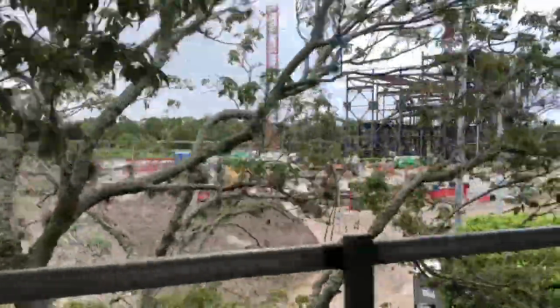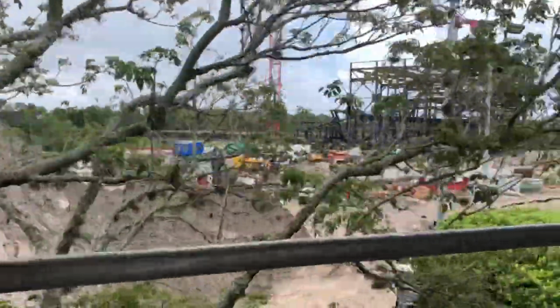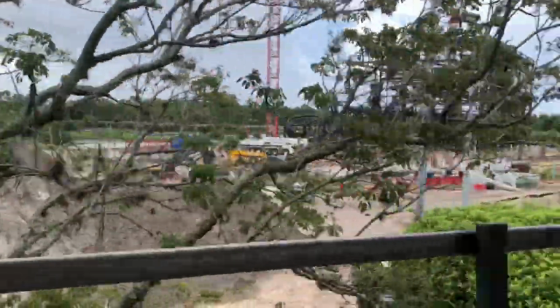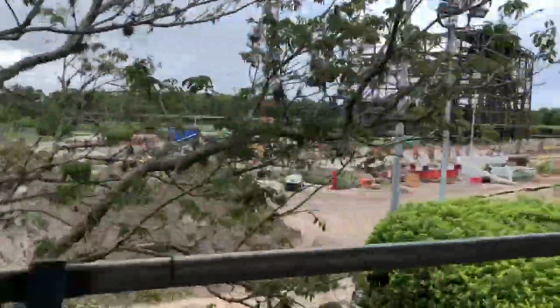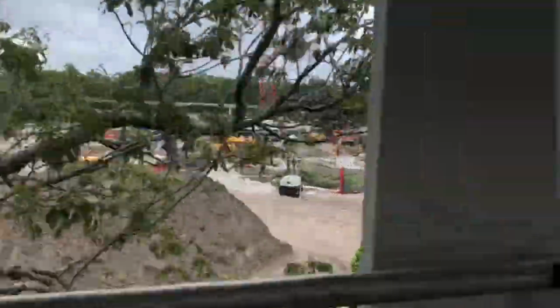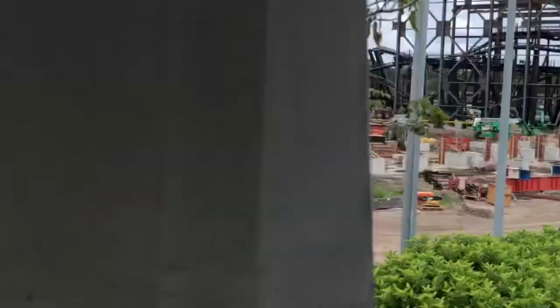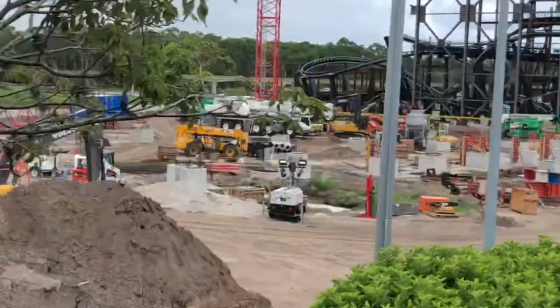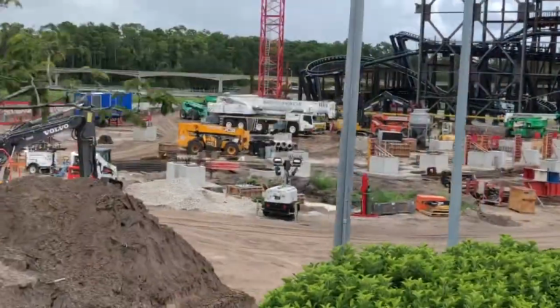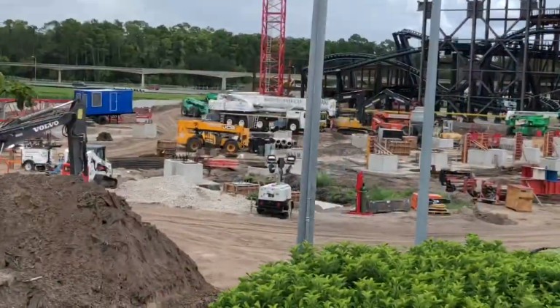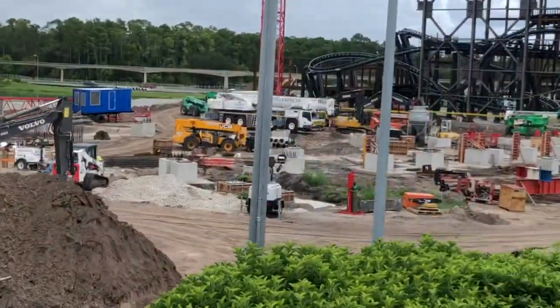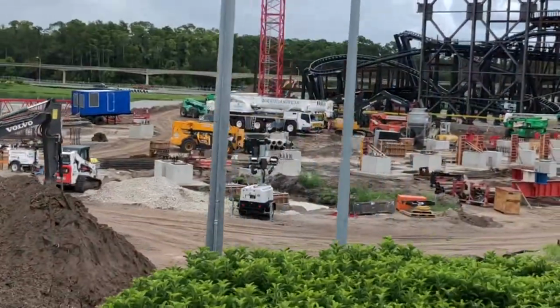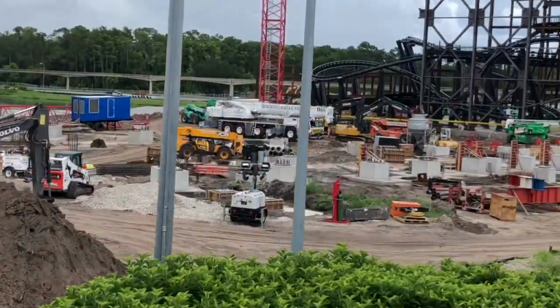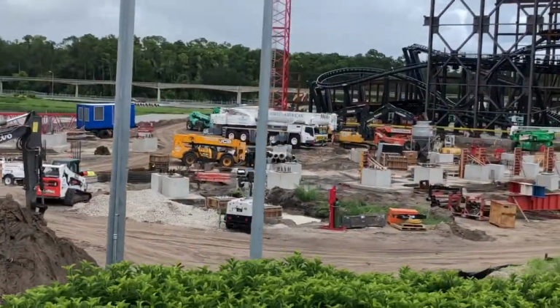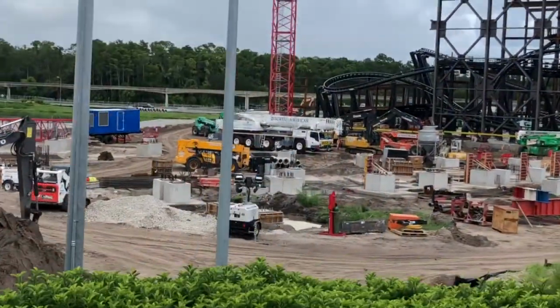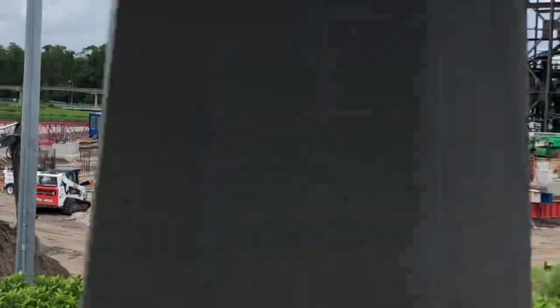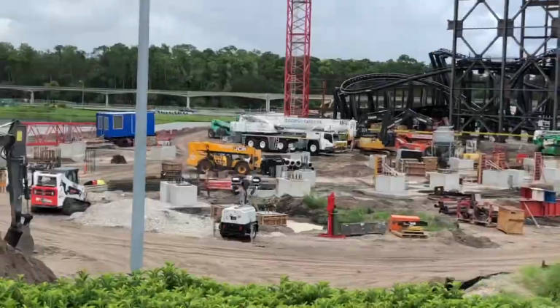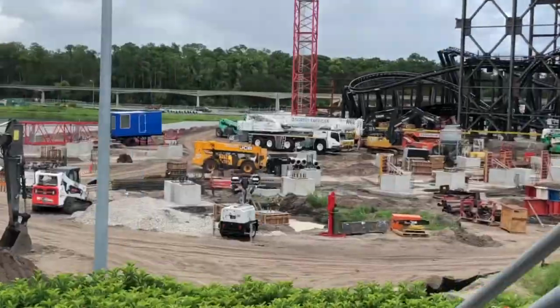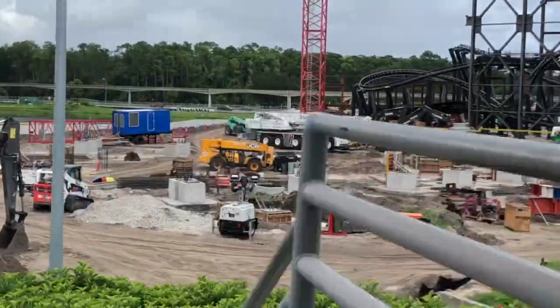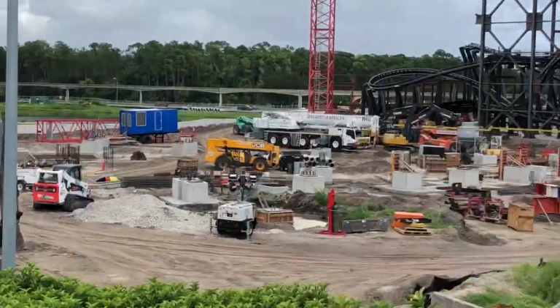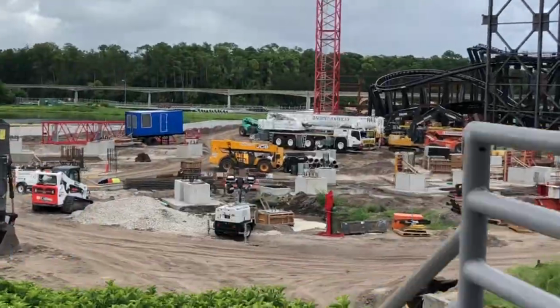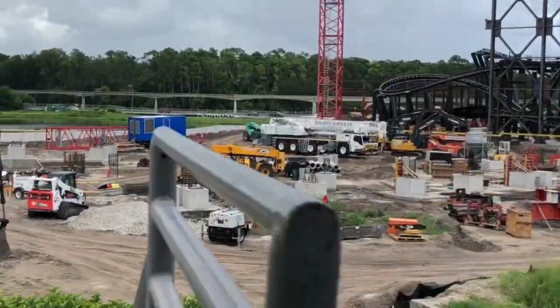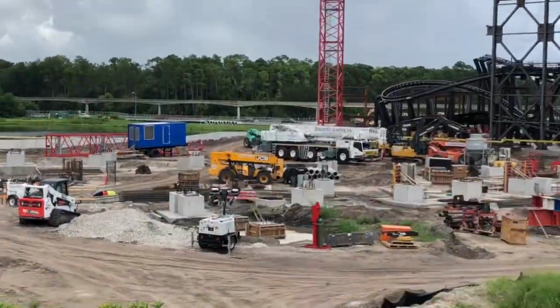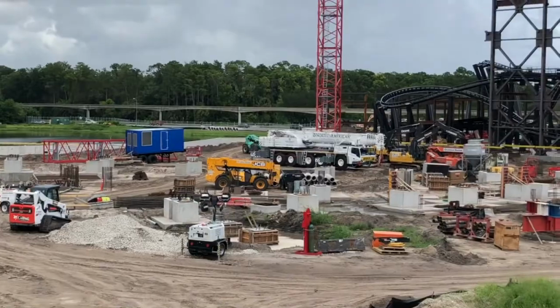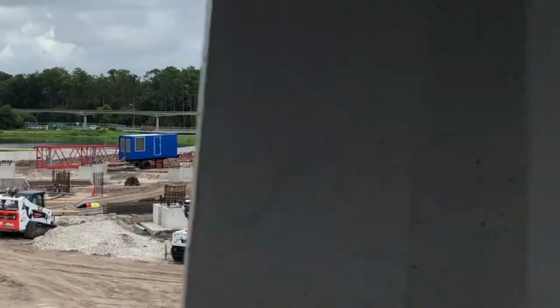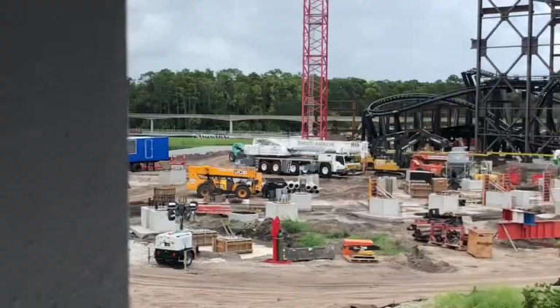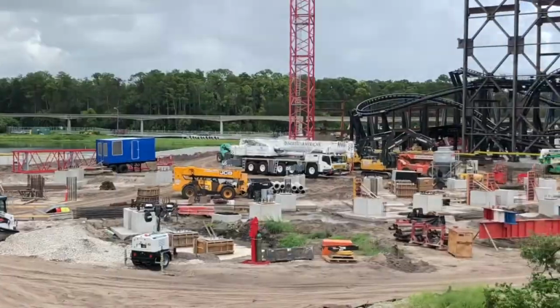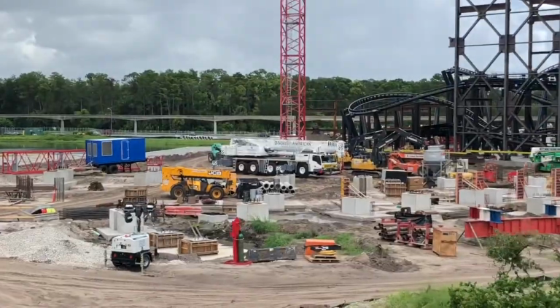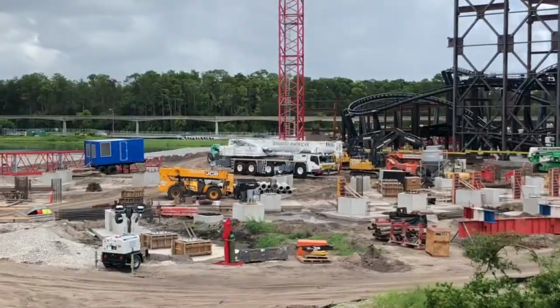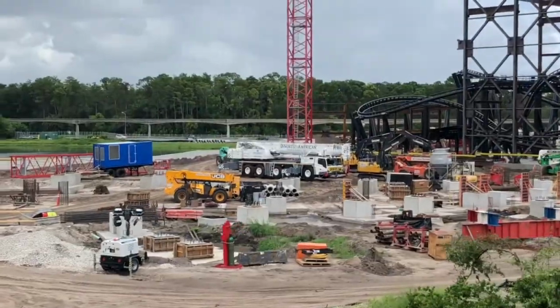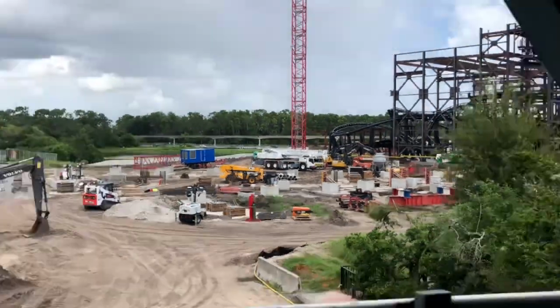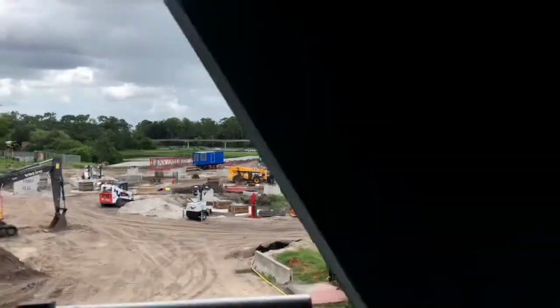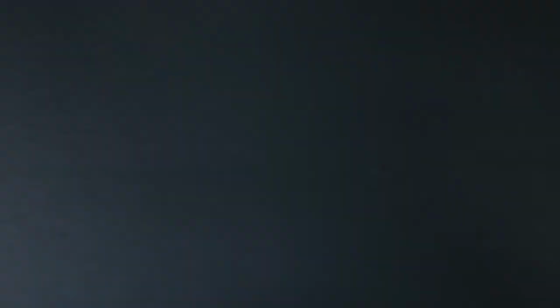You can actually see the footers for the outside portion going in. Very cool.